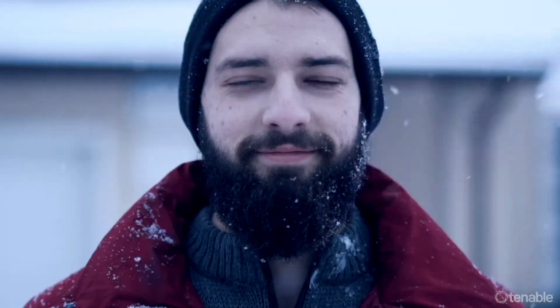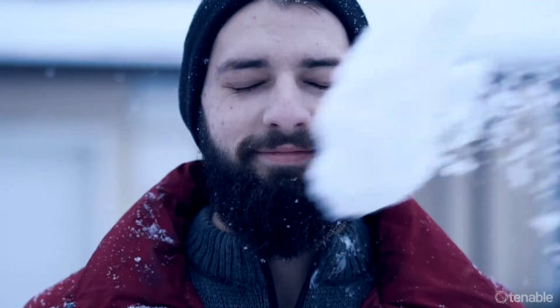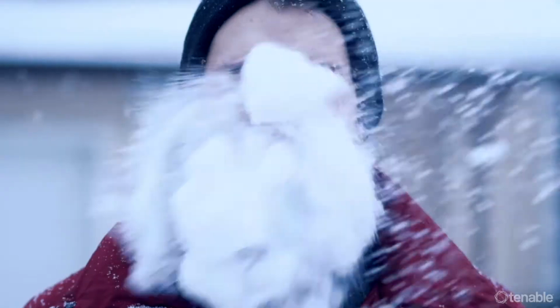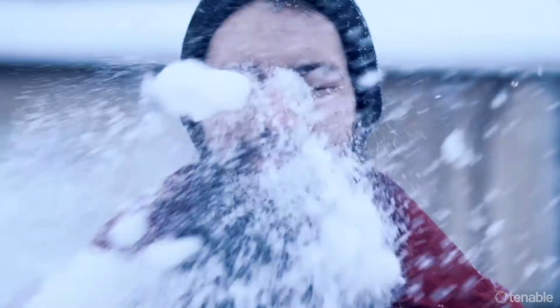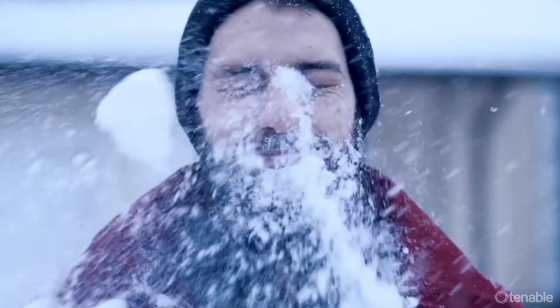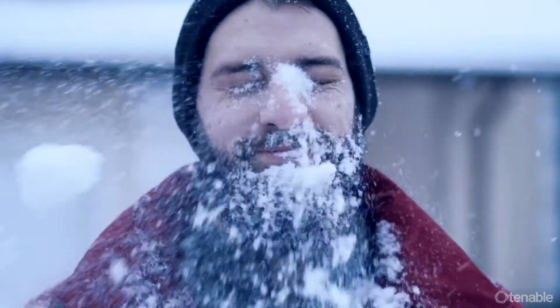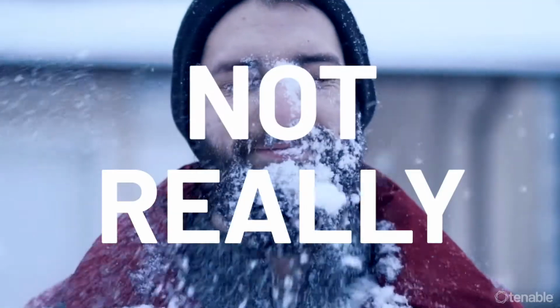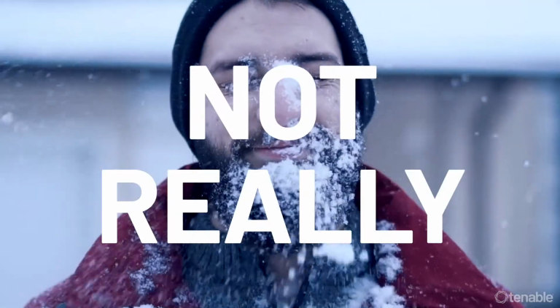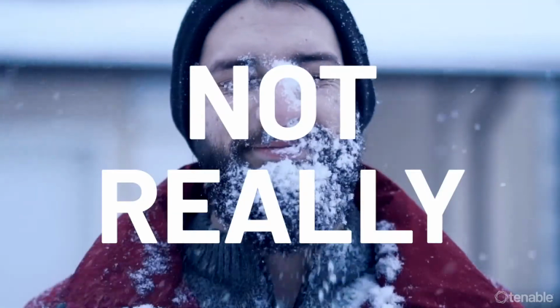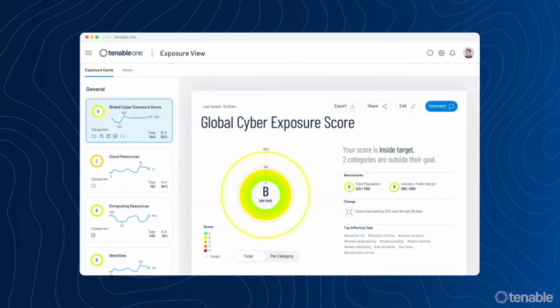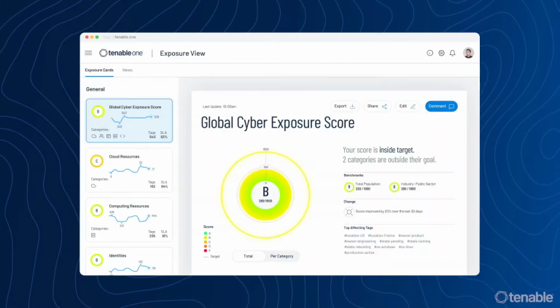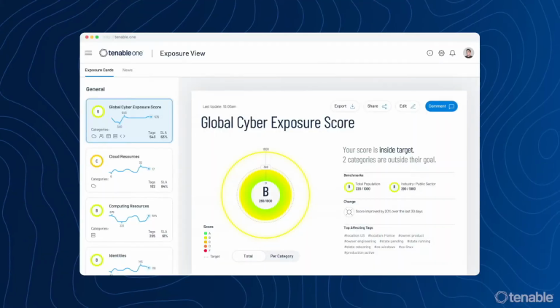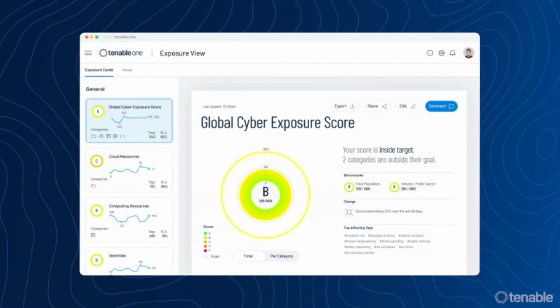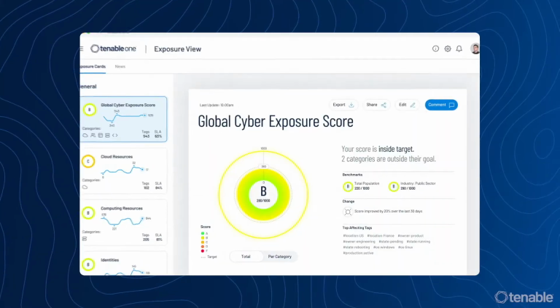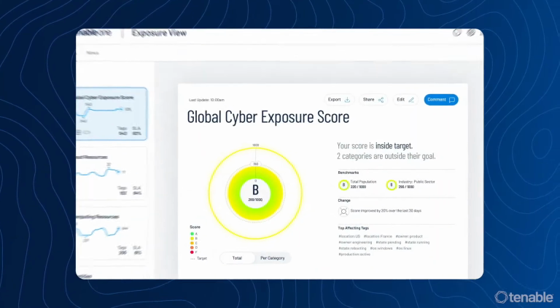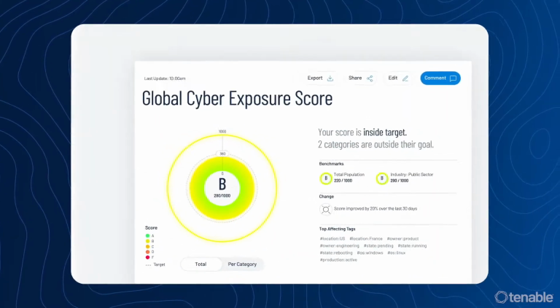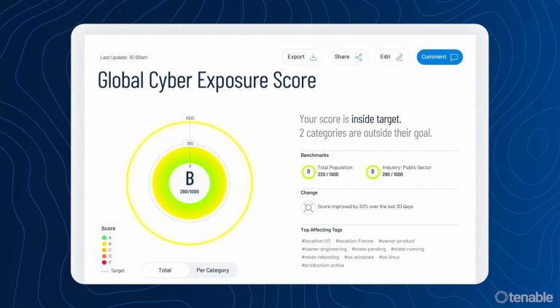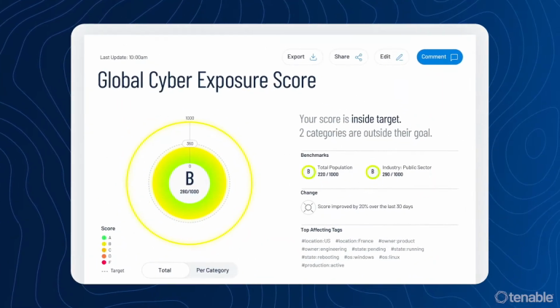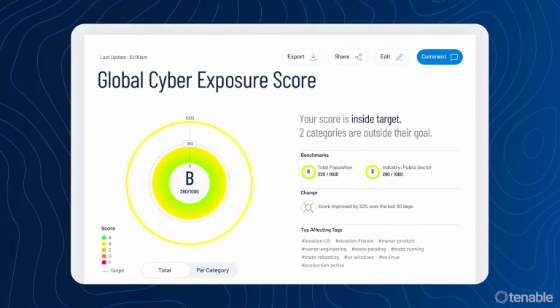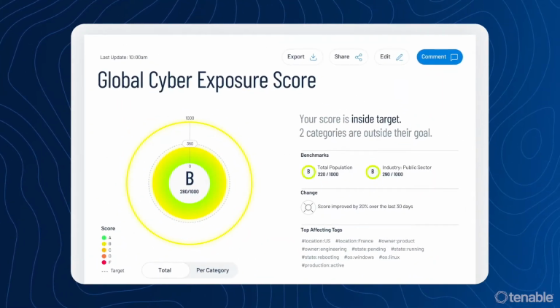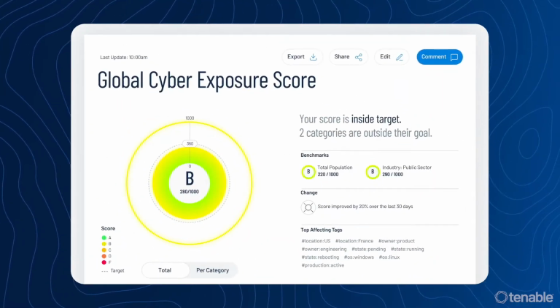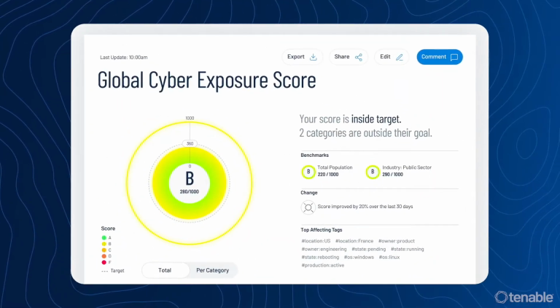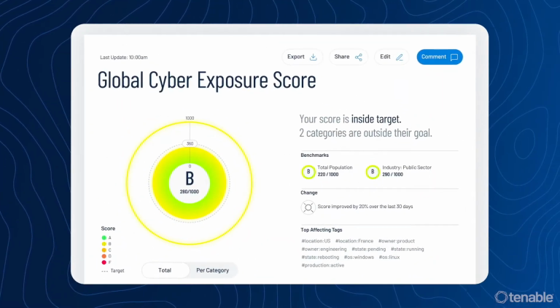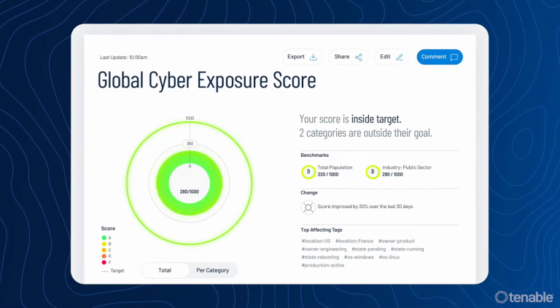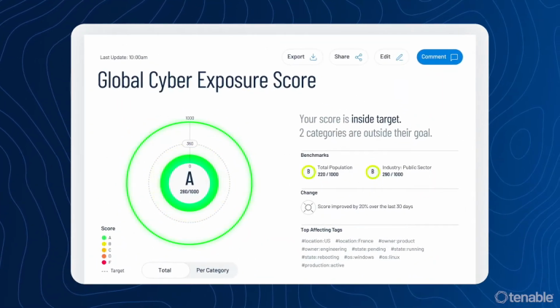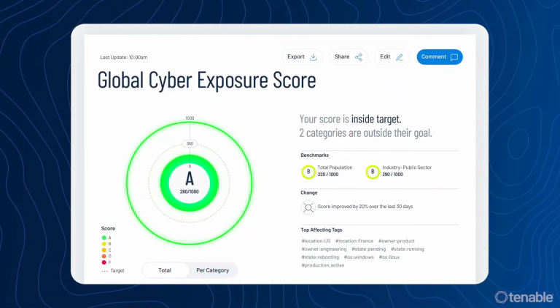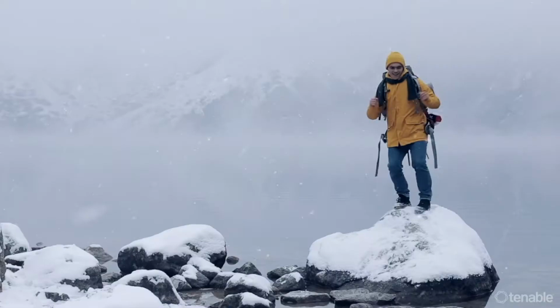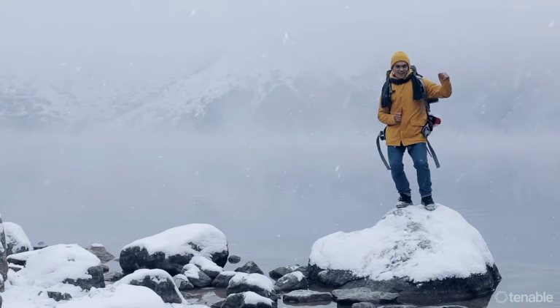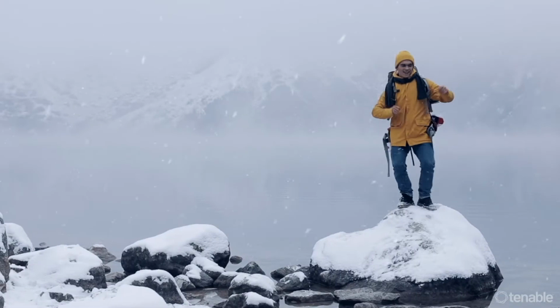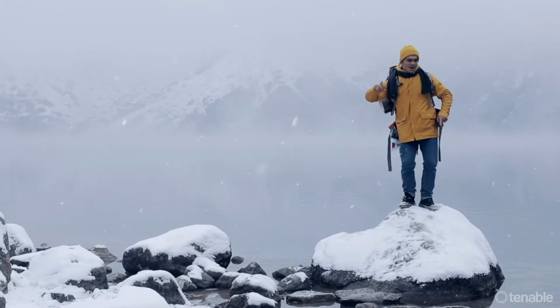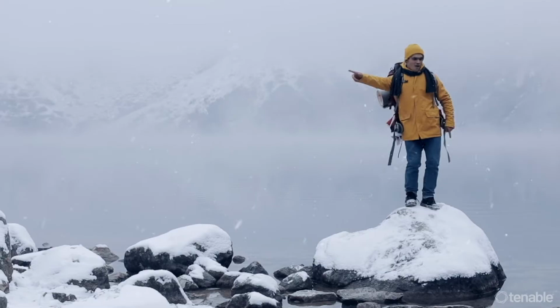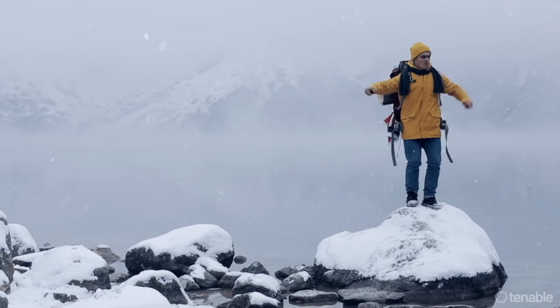That's cool, I guess. But why take this approach when you can prevent breaches from happening in the first place? Cooler.